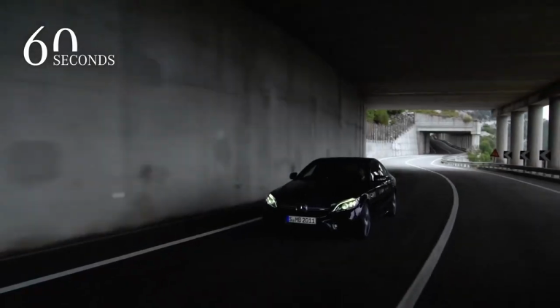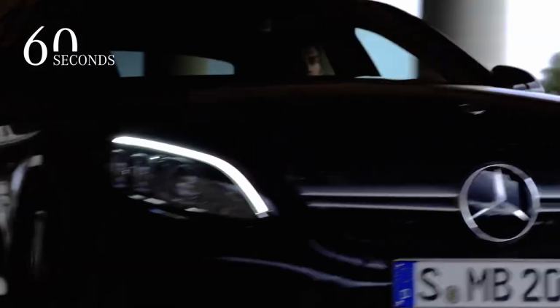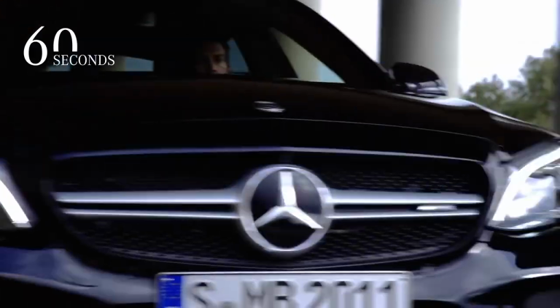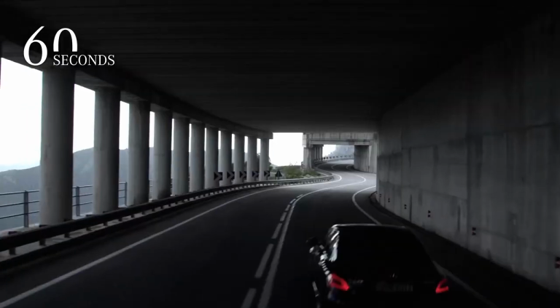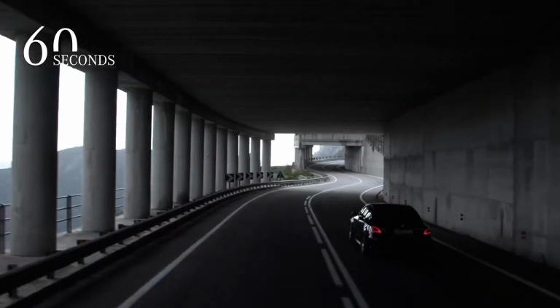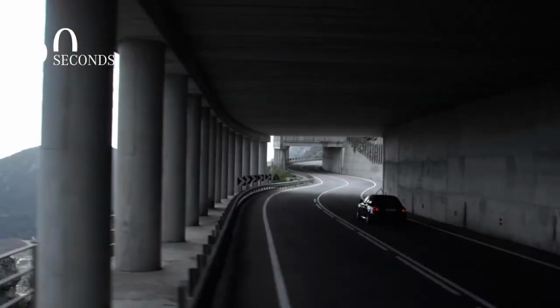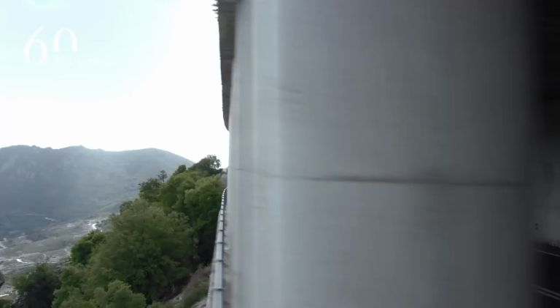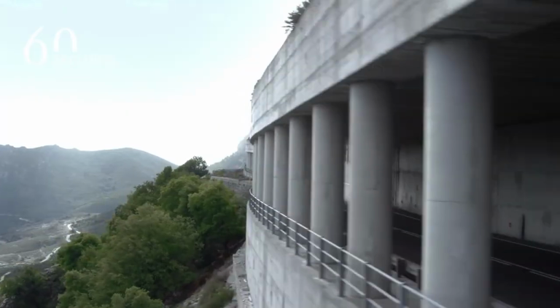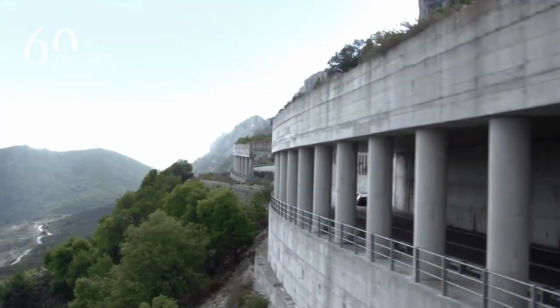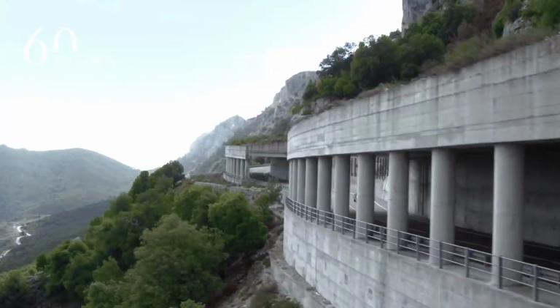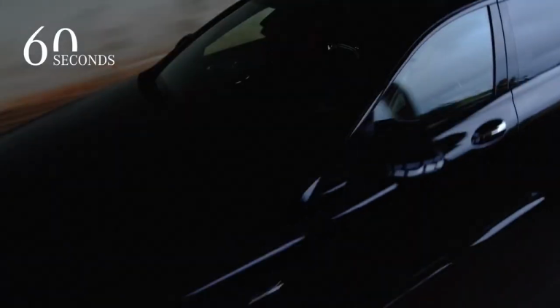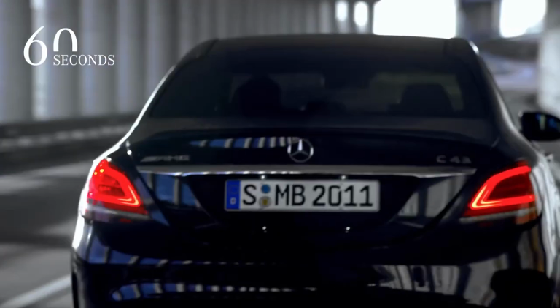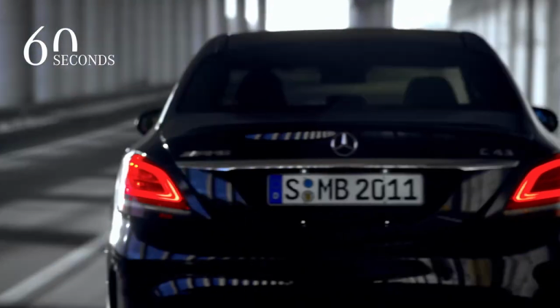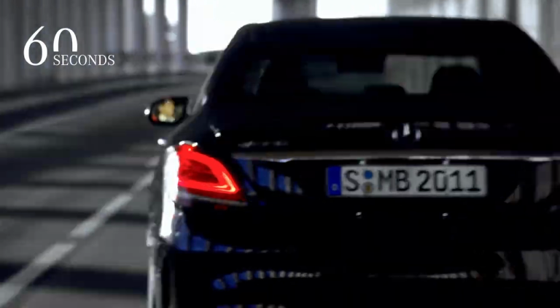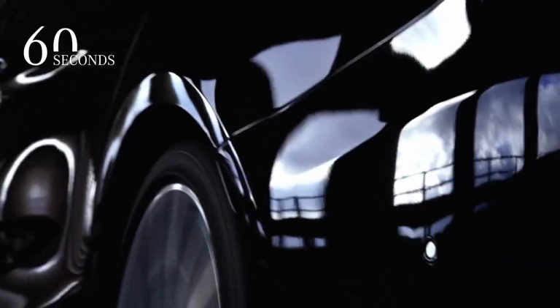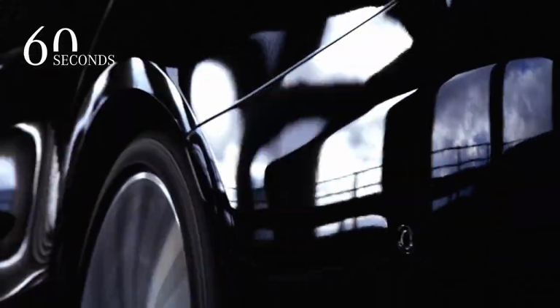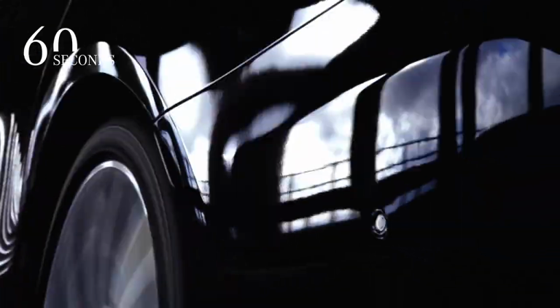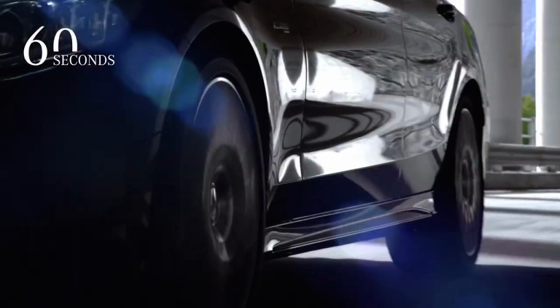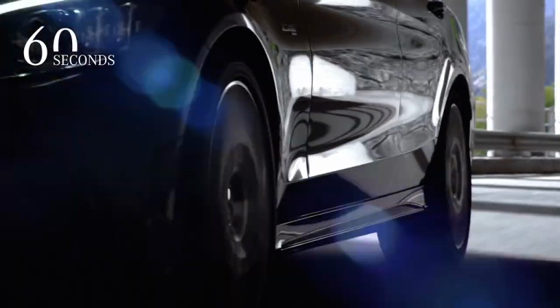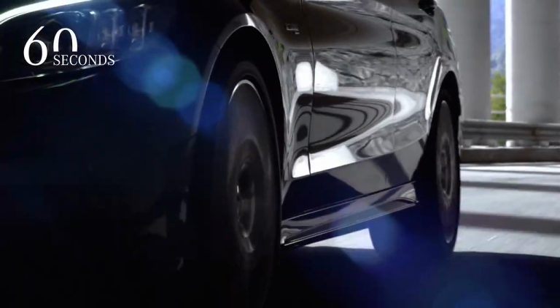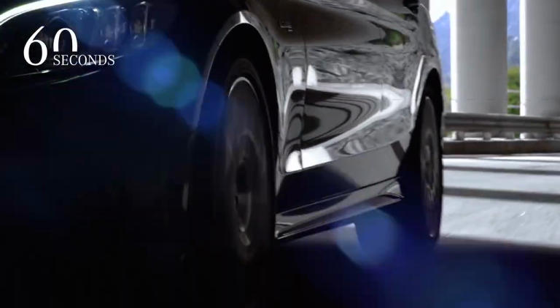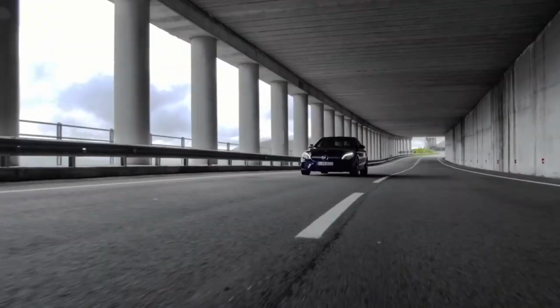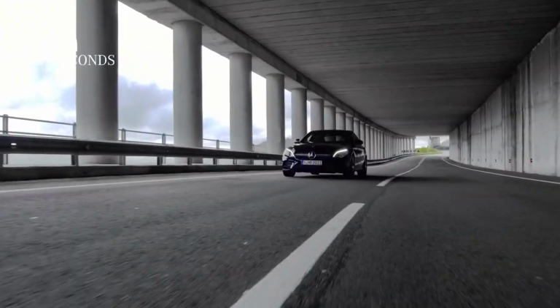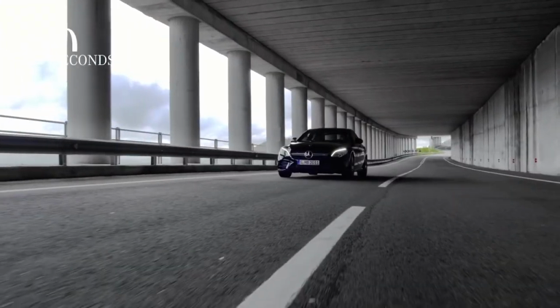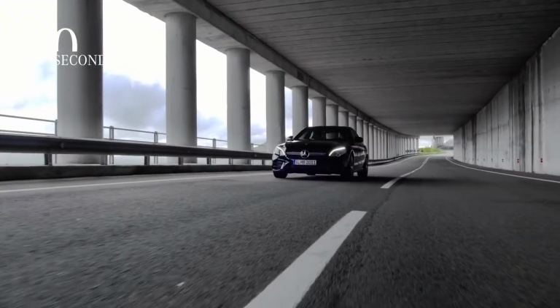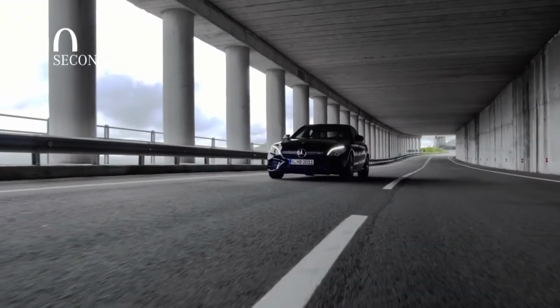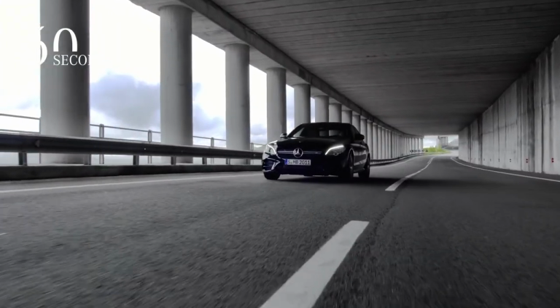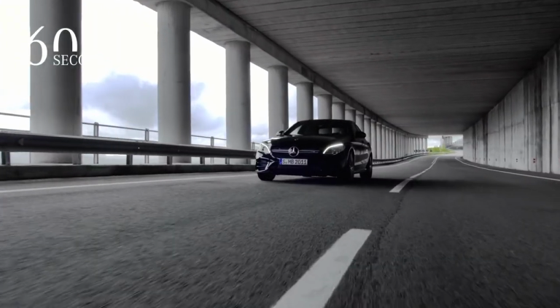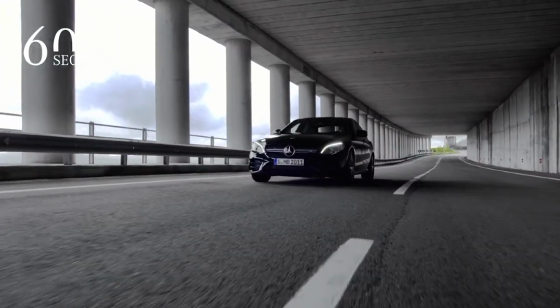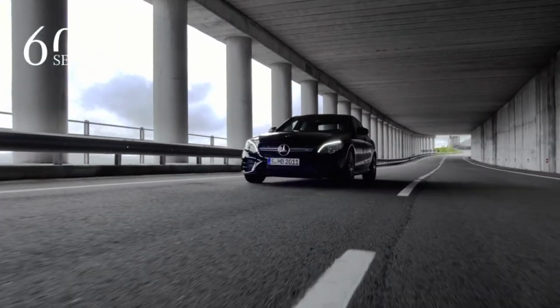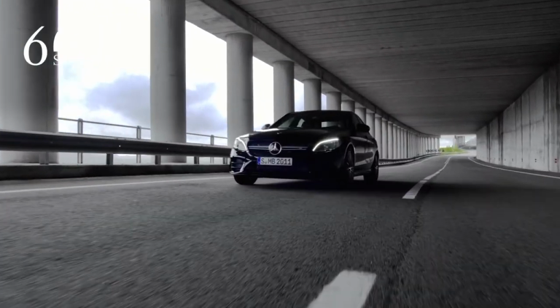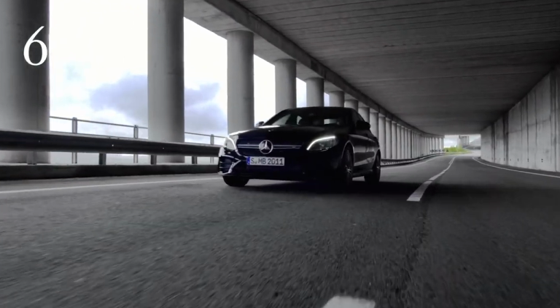A new Mercedes-AMG C43 is also available with refined design and even more output.